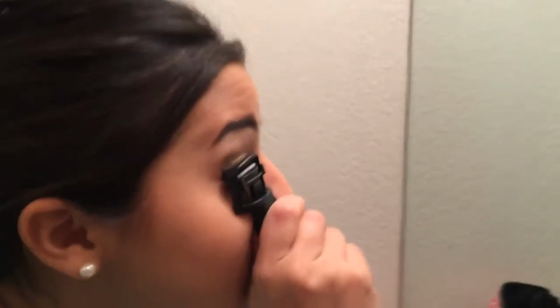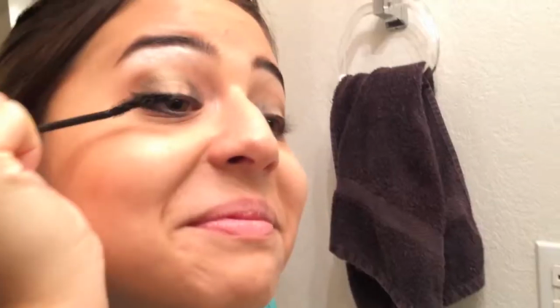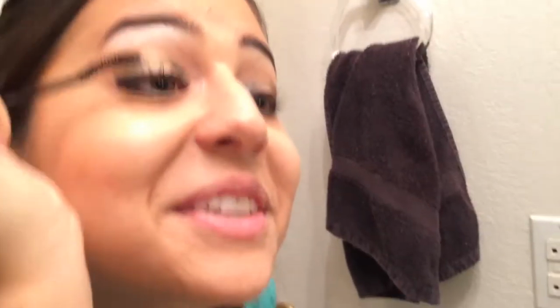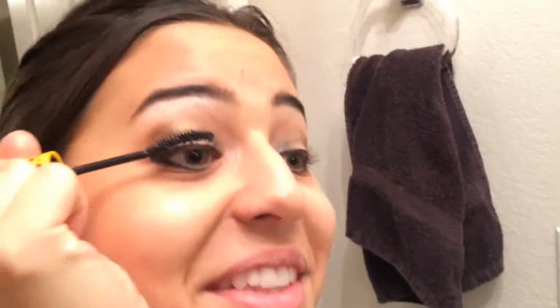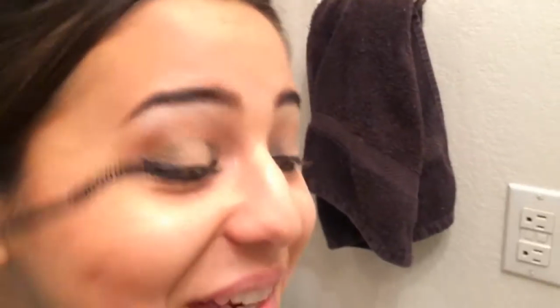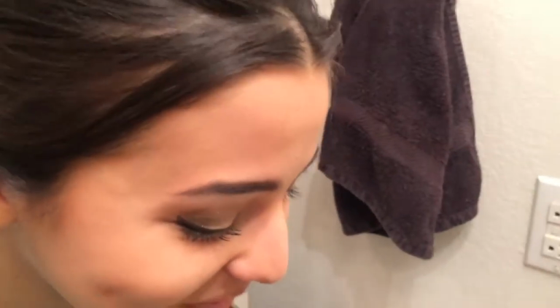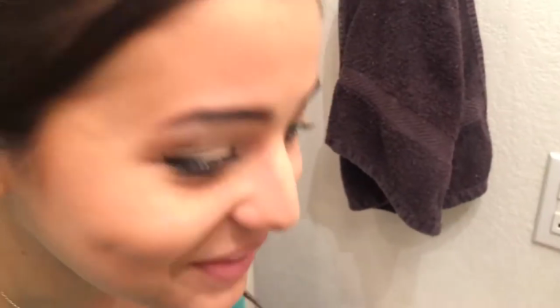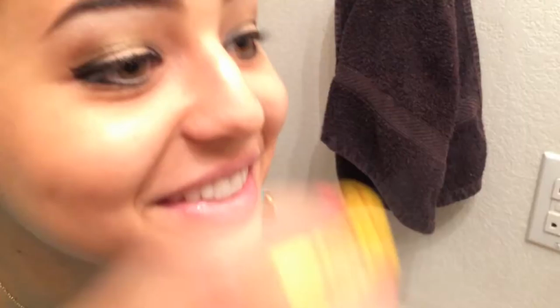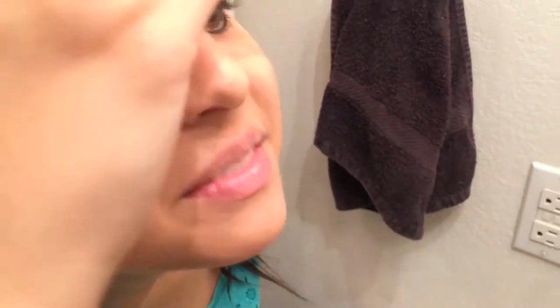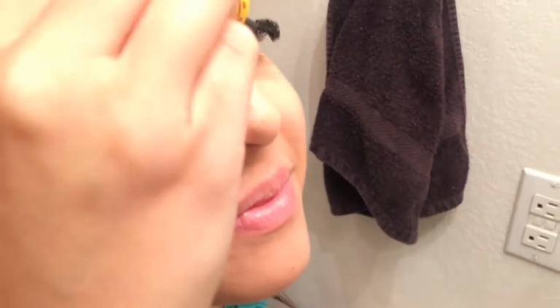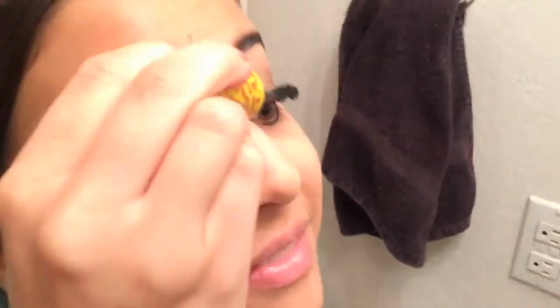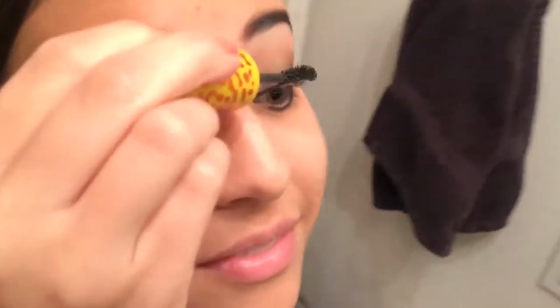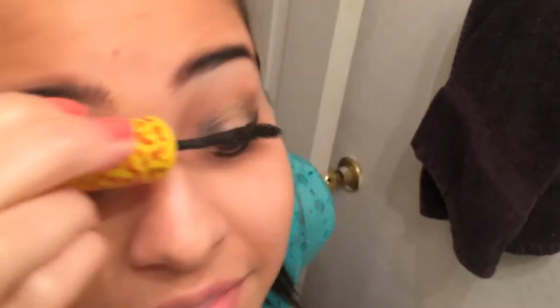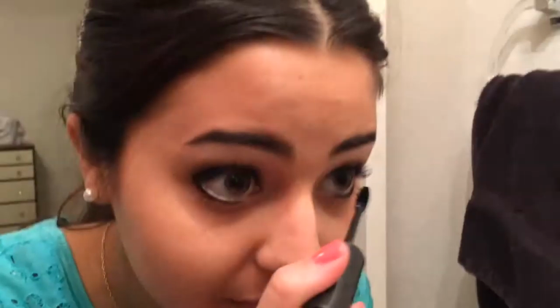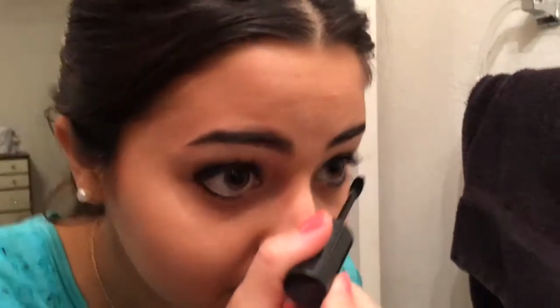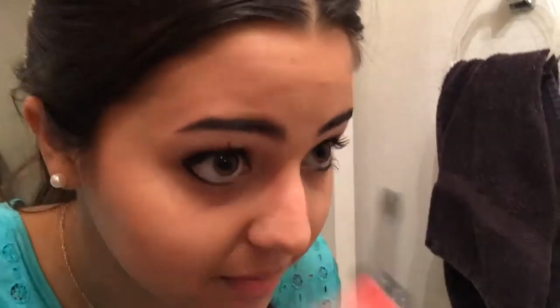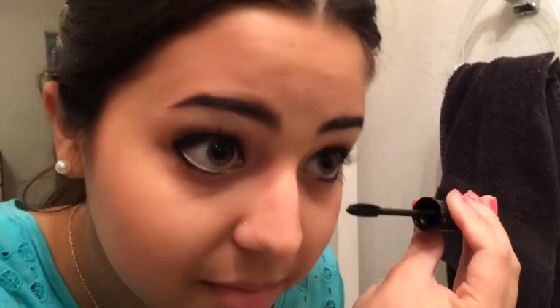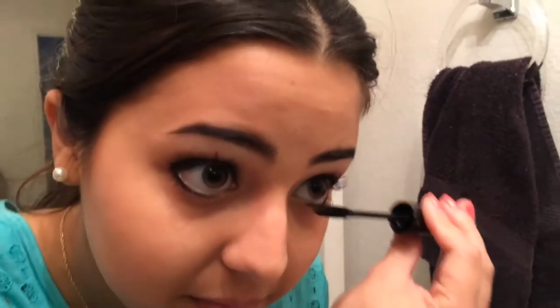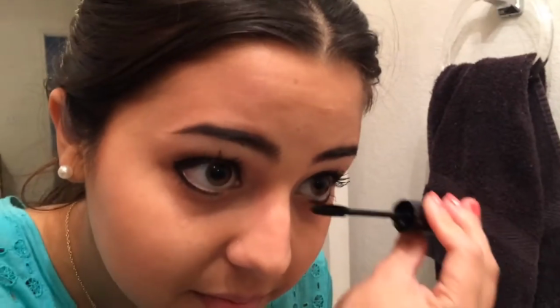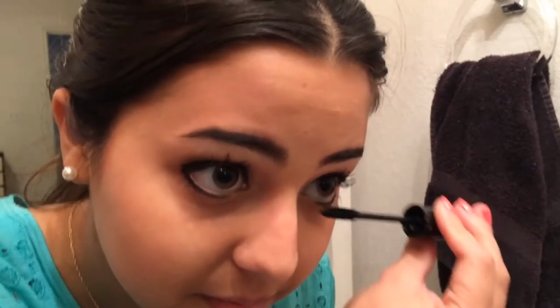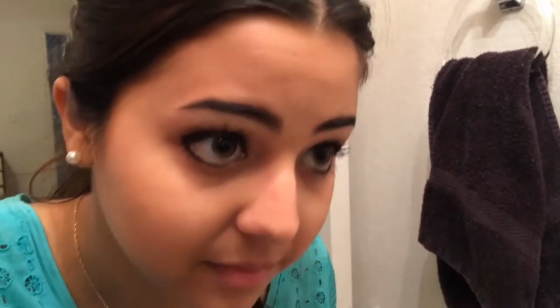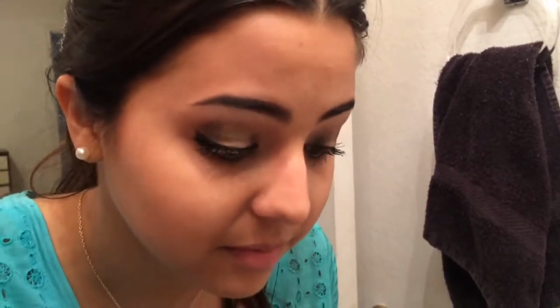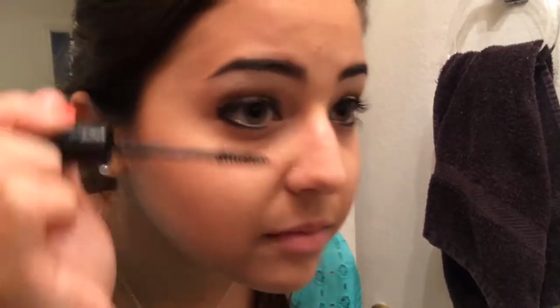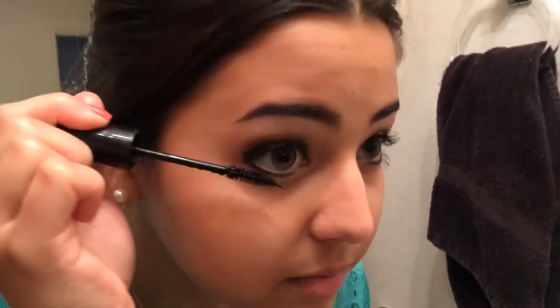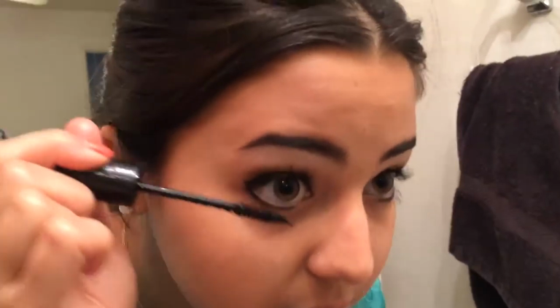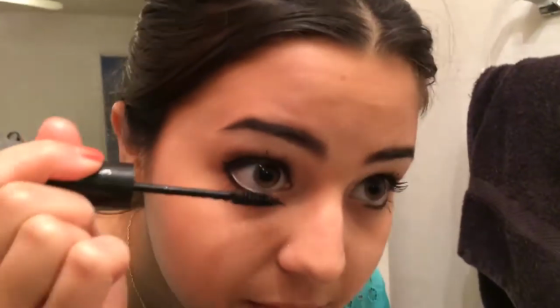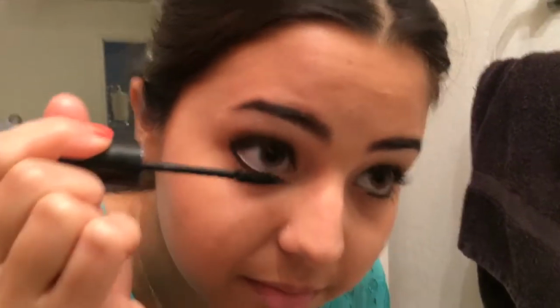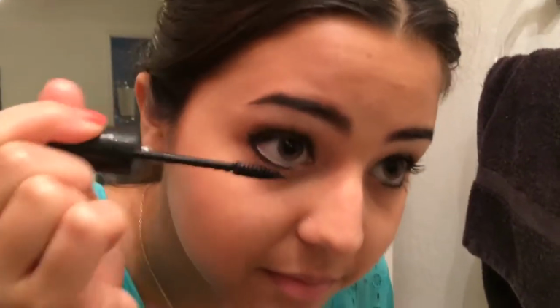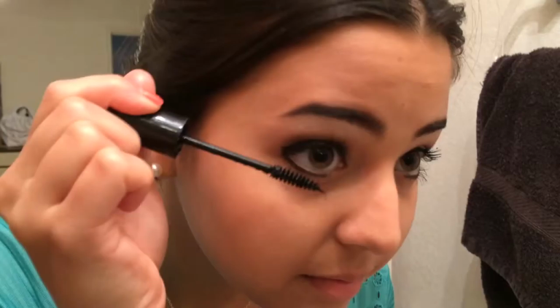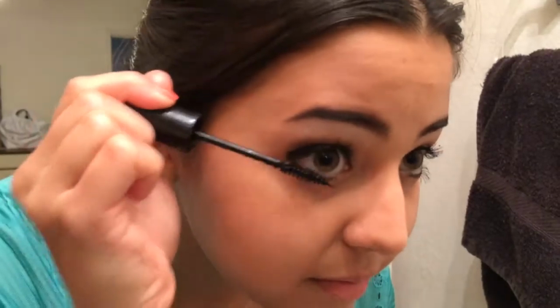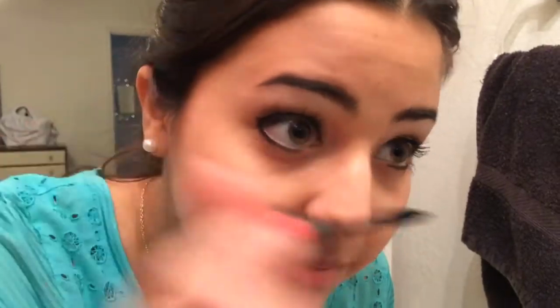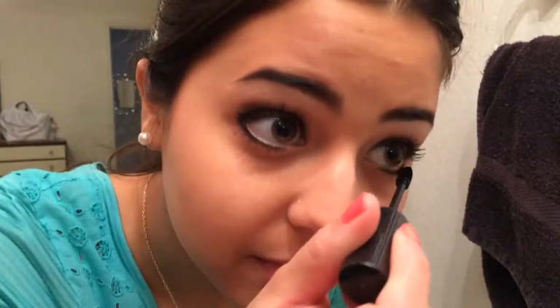Next, curl your eyelashes and apply mascara. You can also put mascara on your bottom lashes to really make your eyes pop.